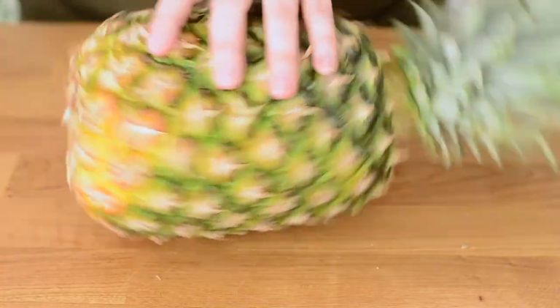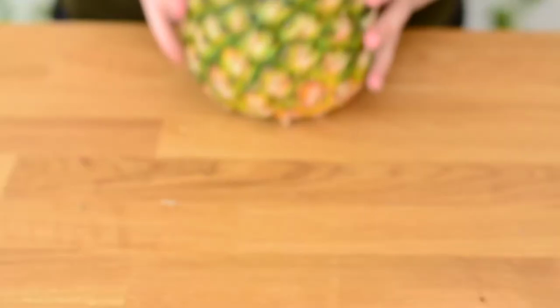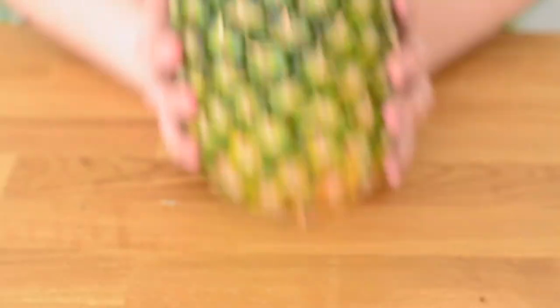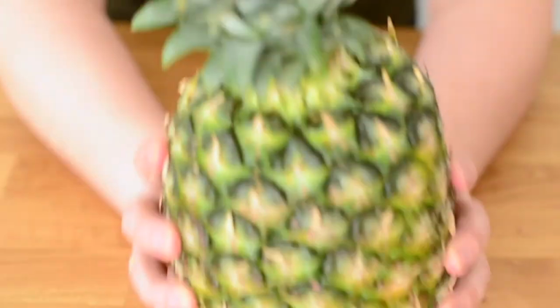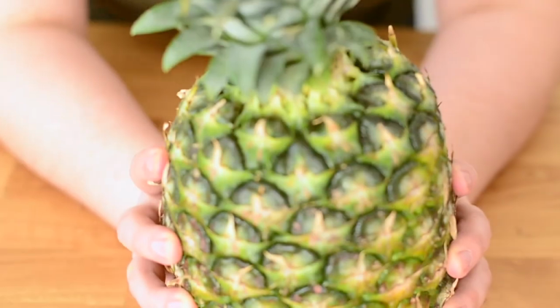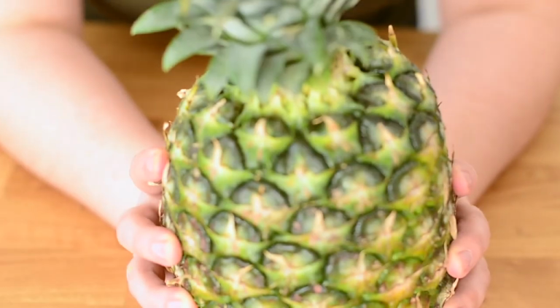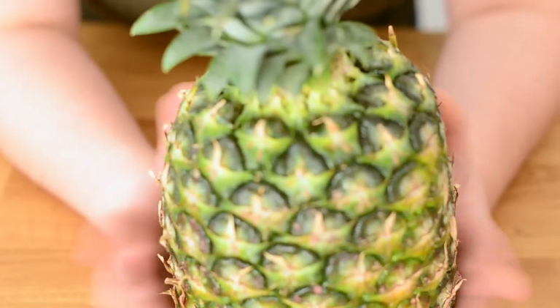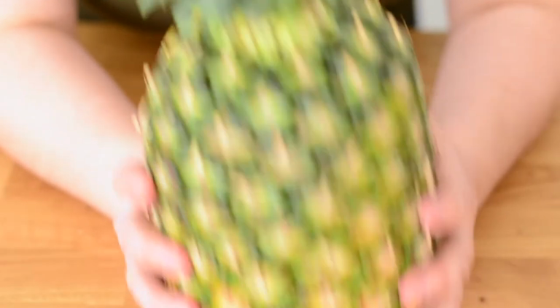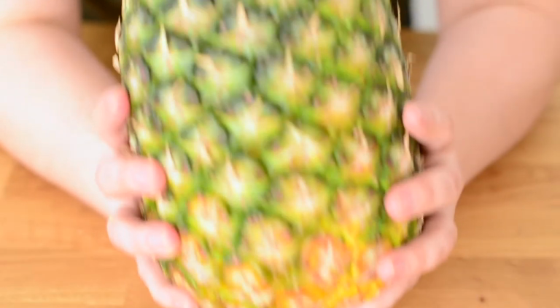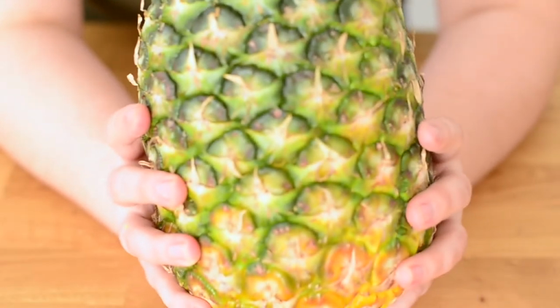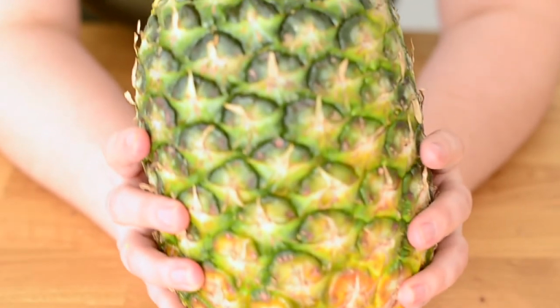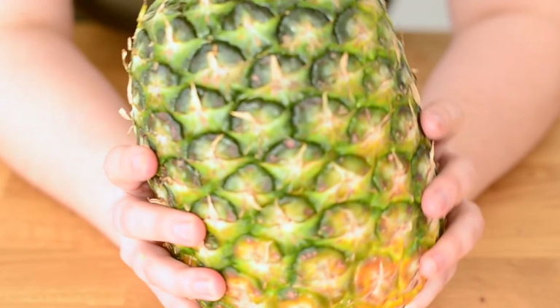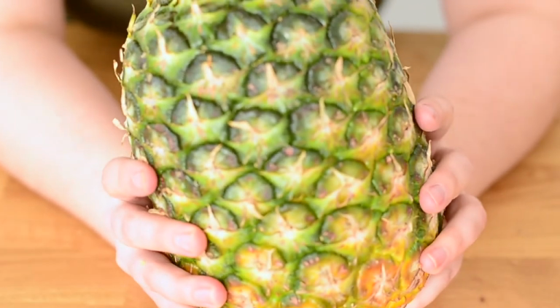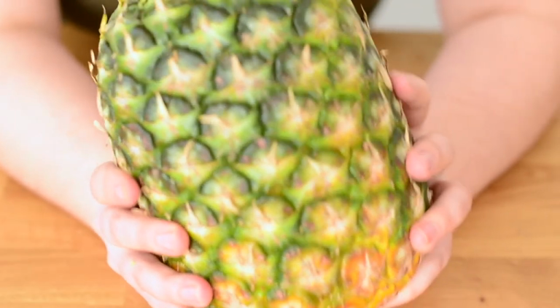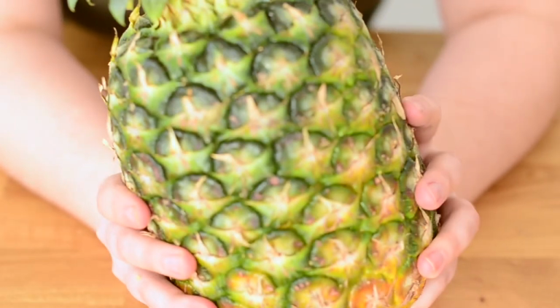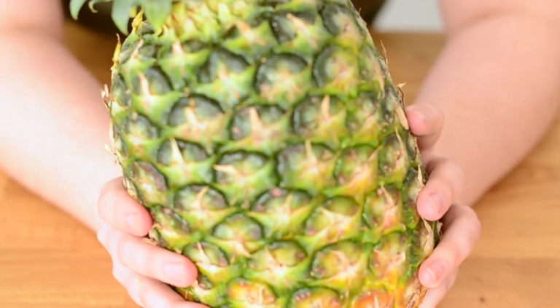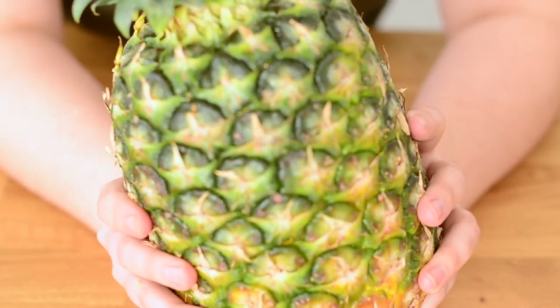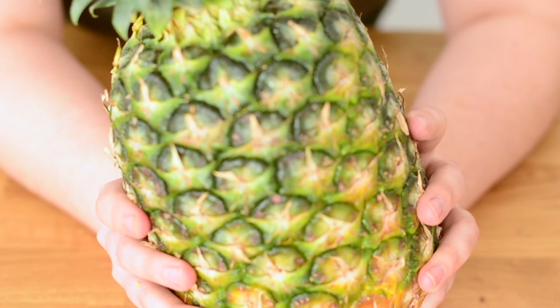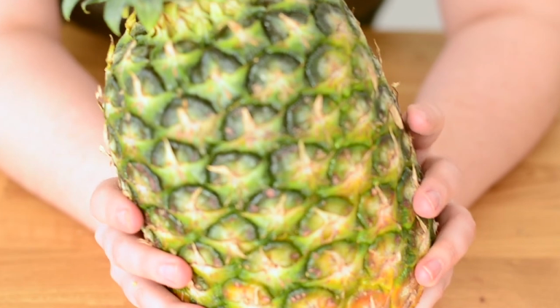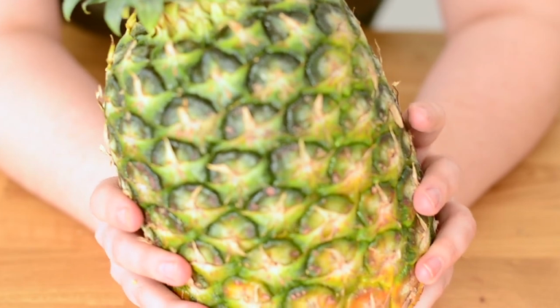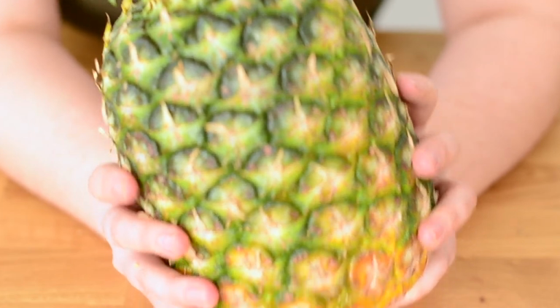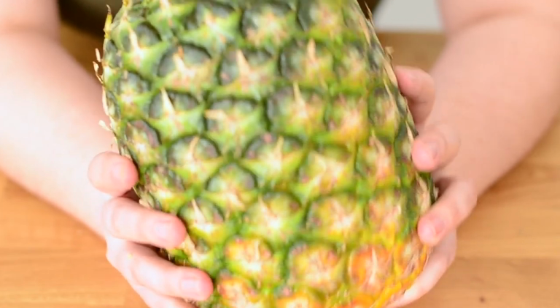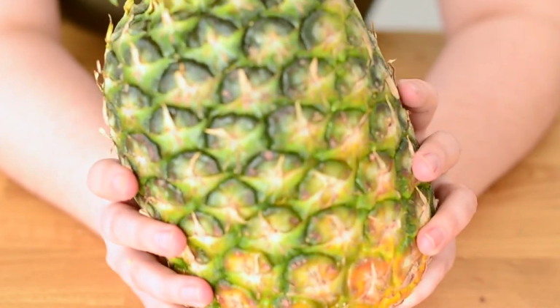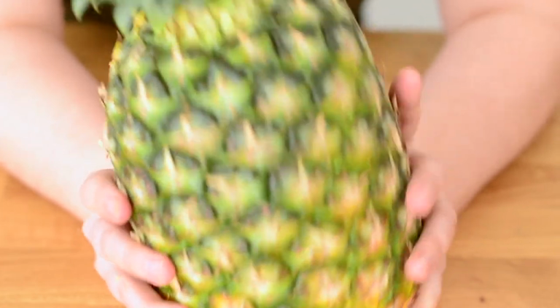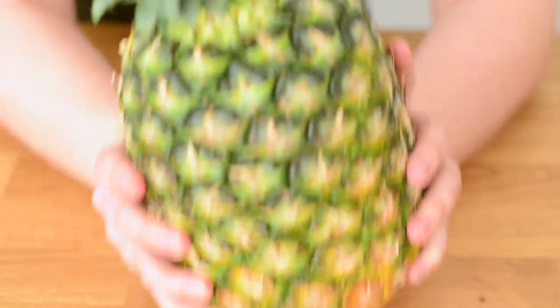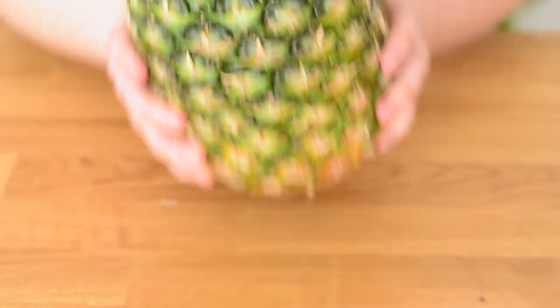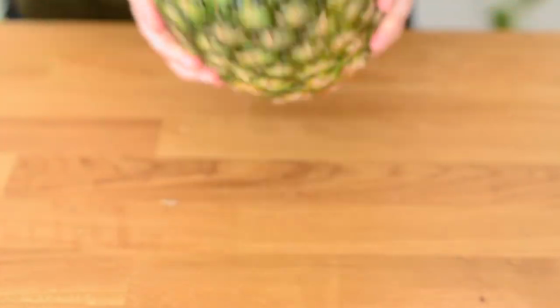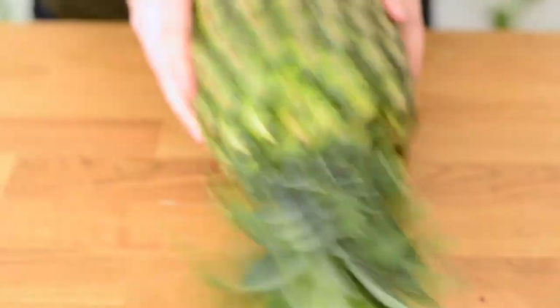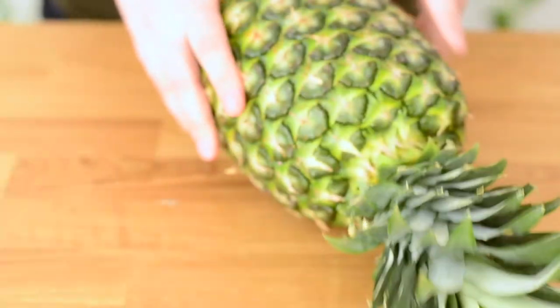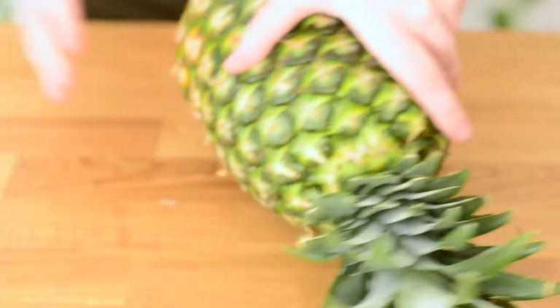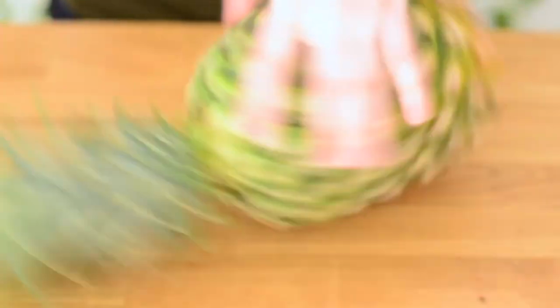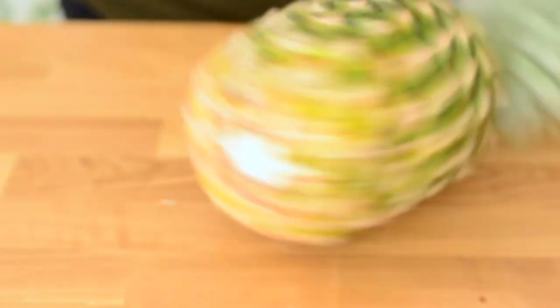So now you know how to cut a pineapple. We hope this video was helpful — be sure to like, share, and subscribe, and we'll see you soon!